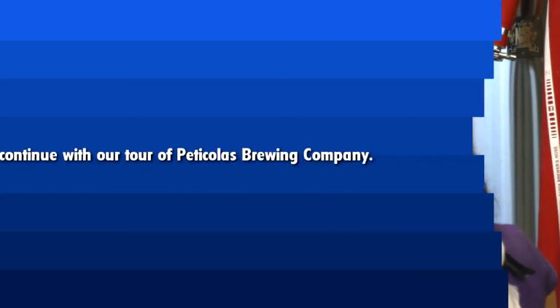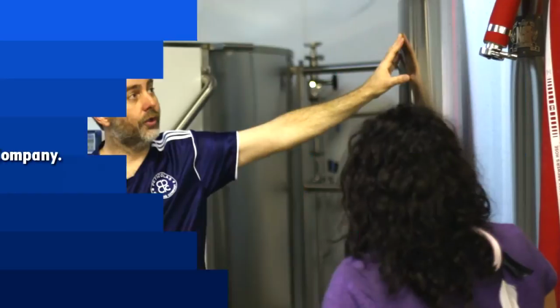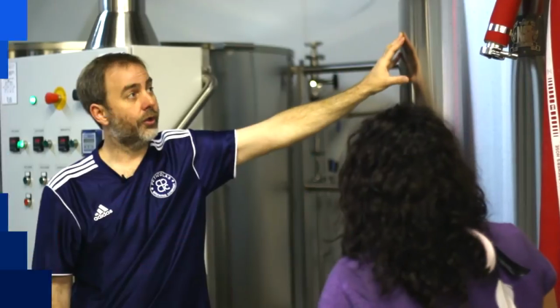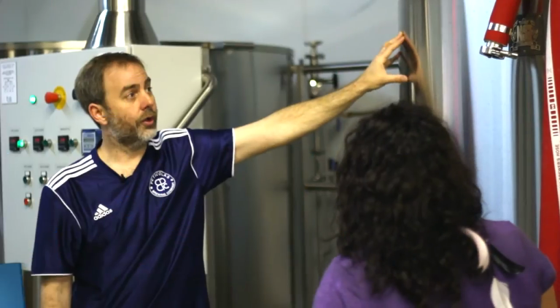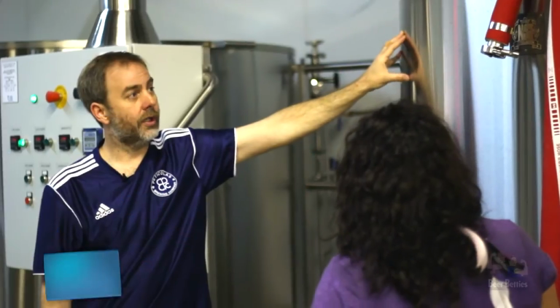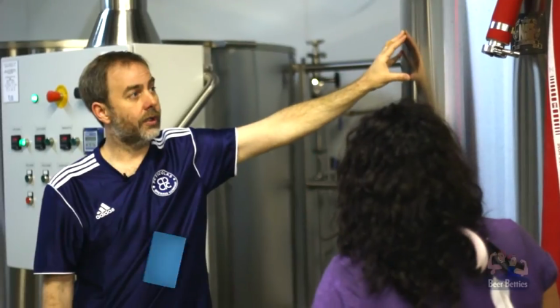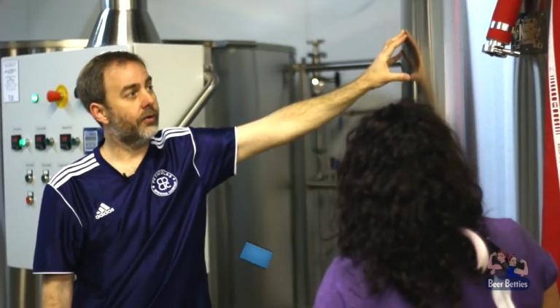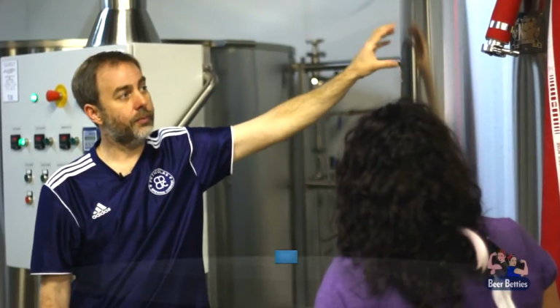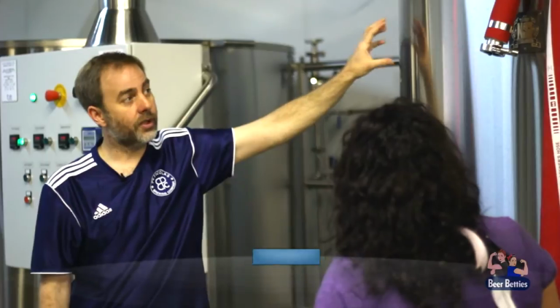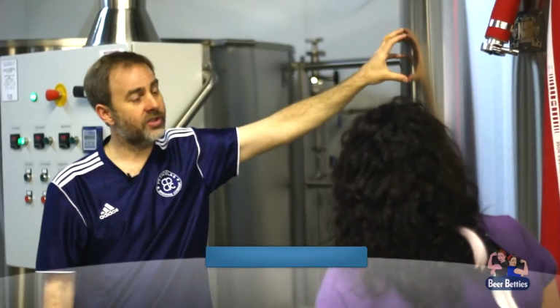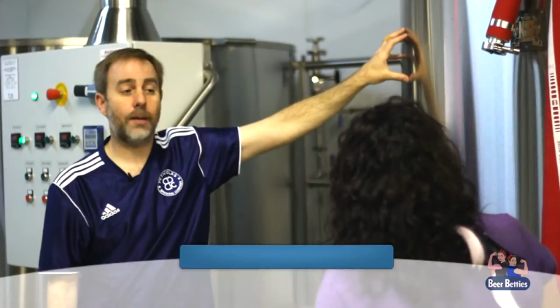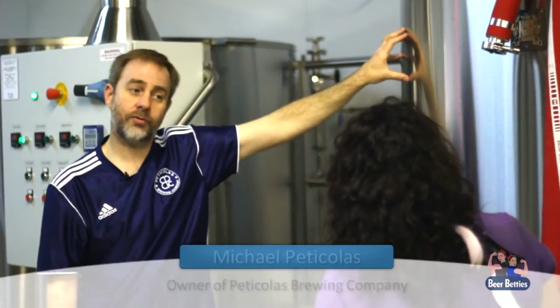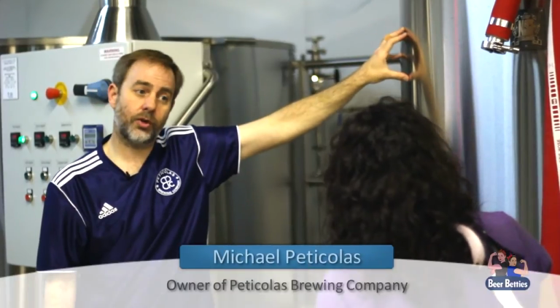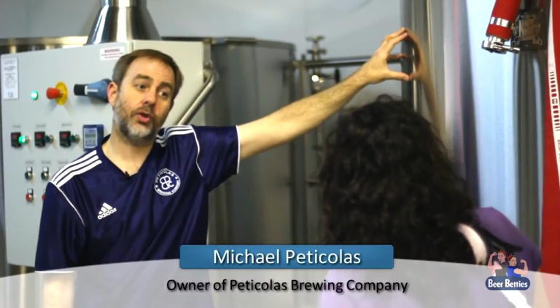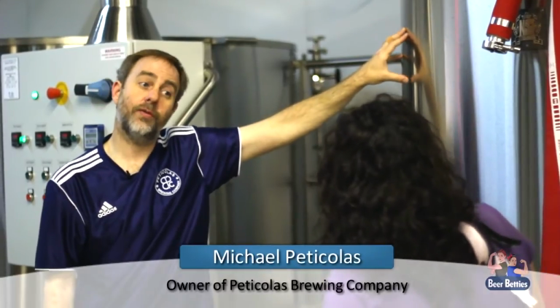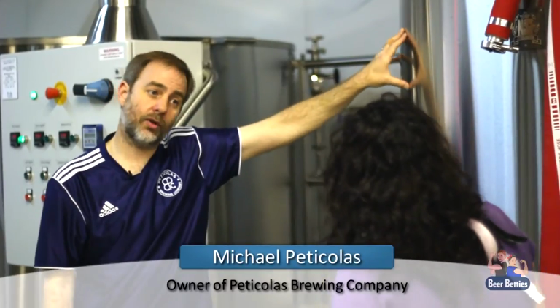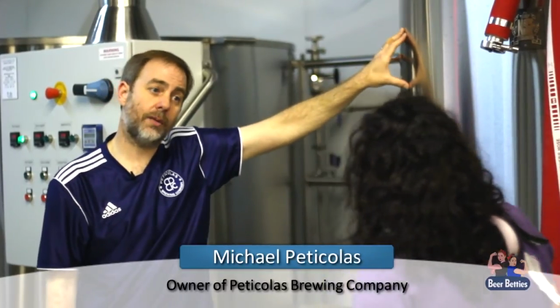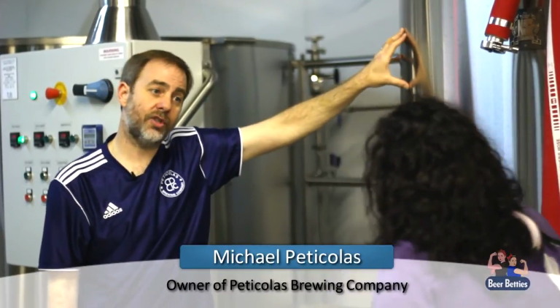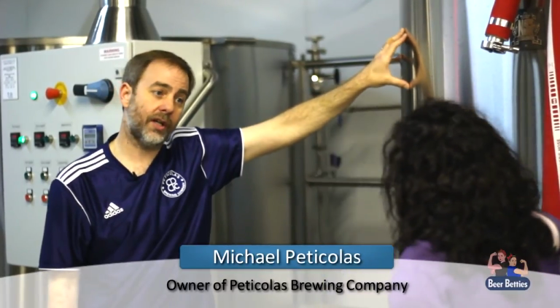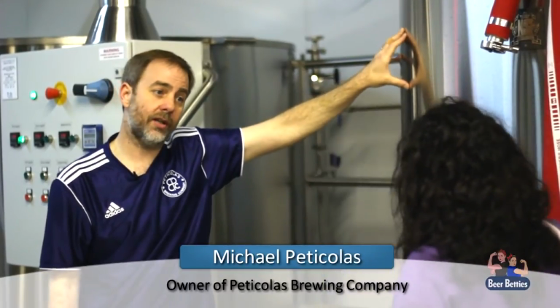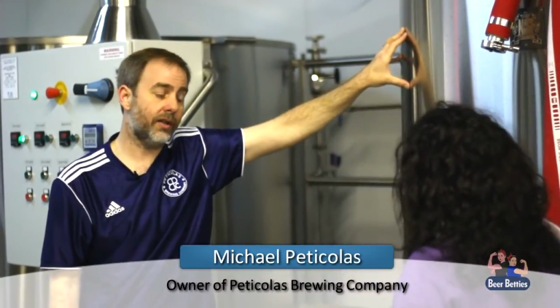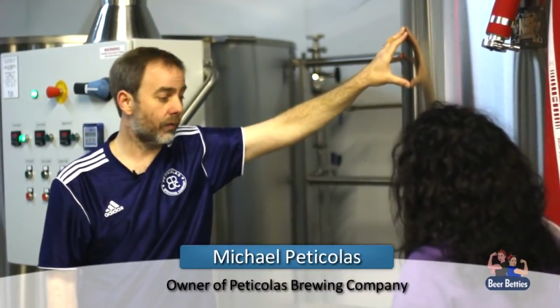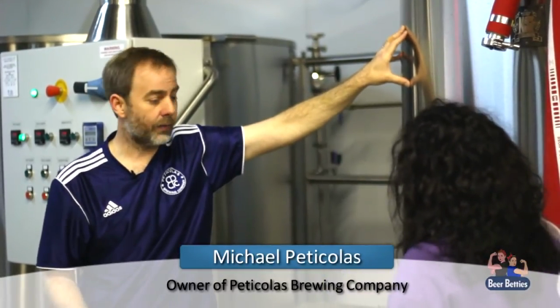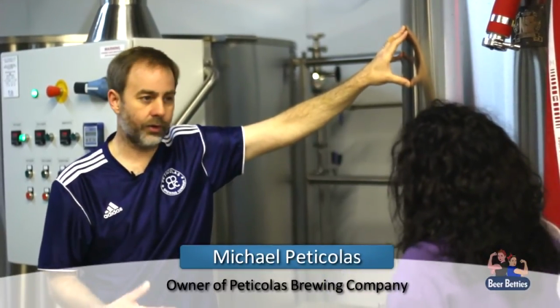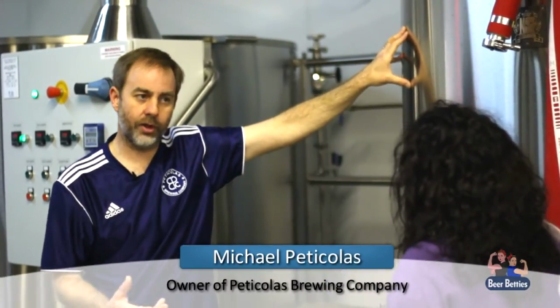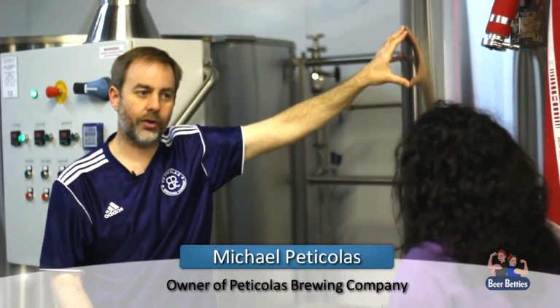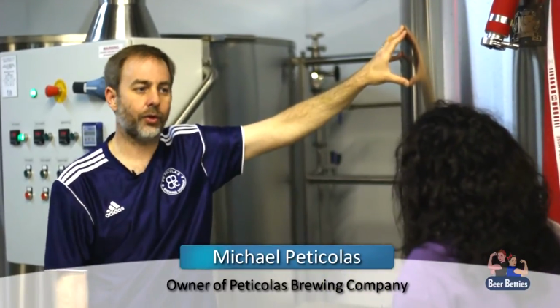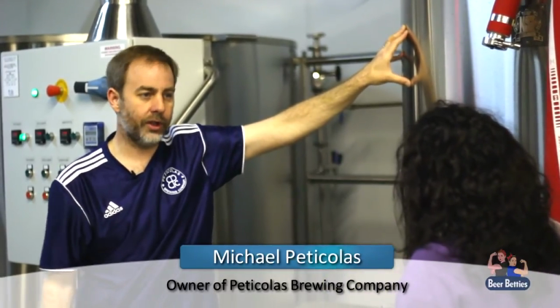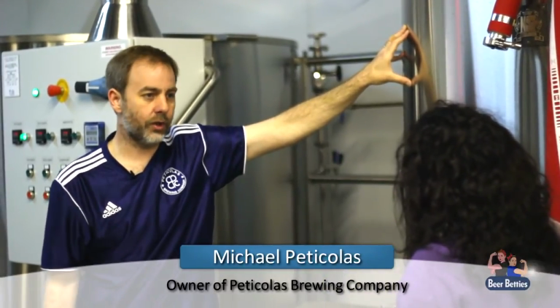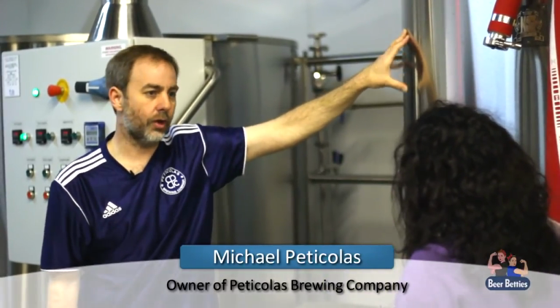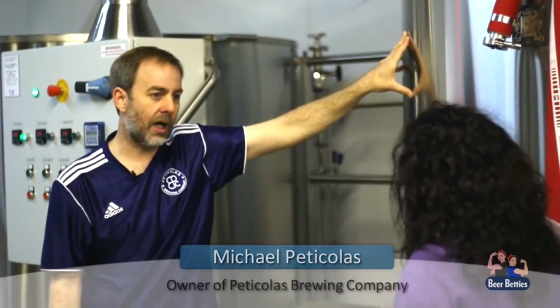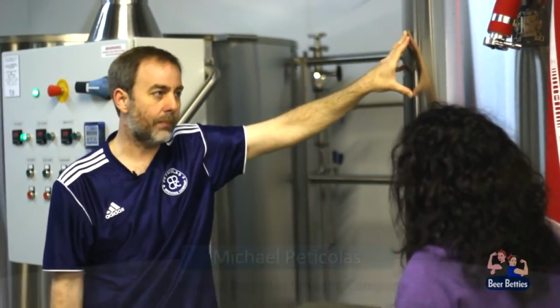You're throwing in the bittering hops first, your flavor hops second, and then right when you're done, you're throwing in your aroma hops.